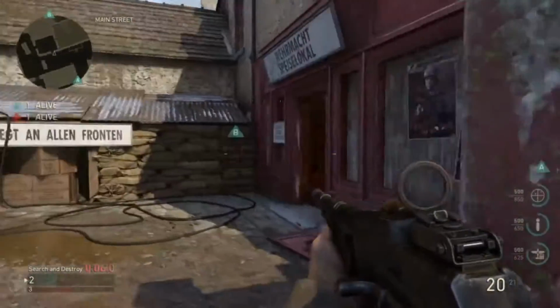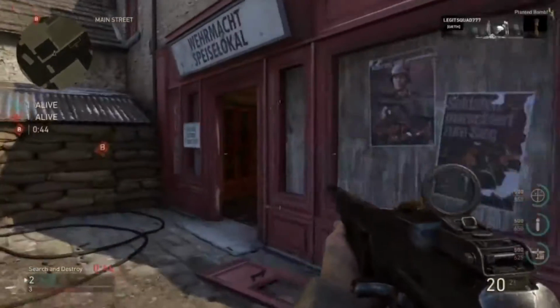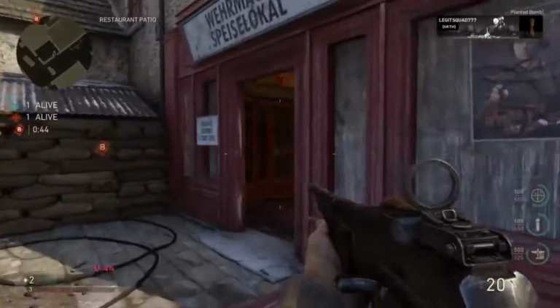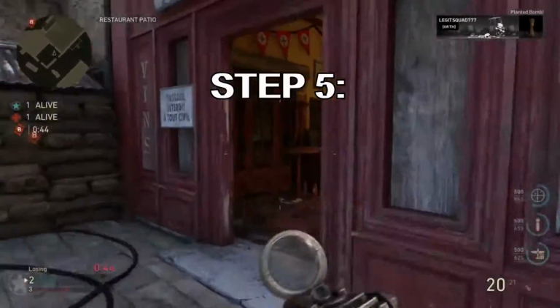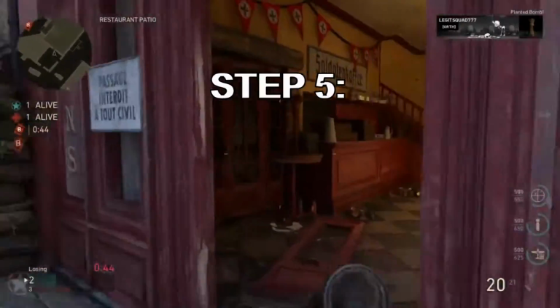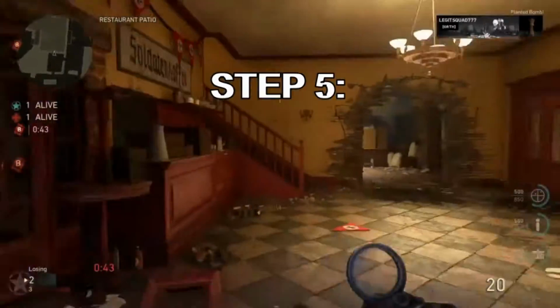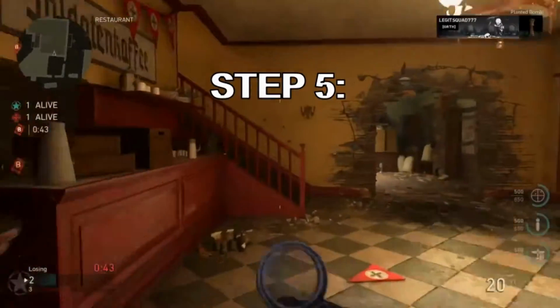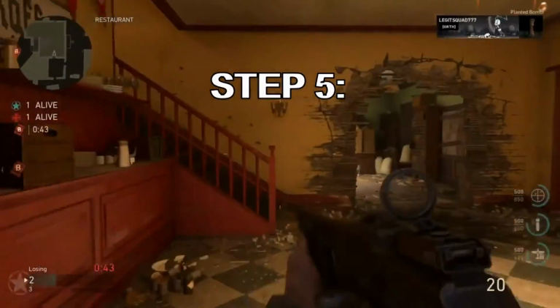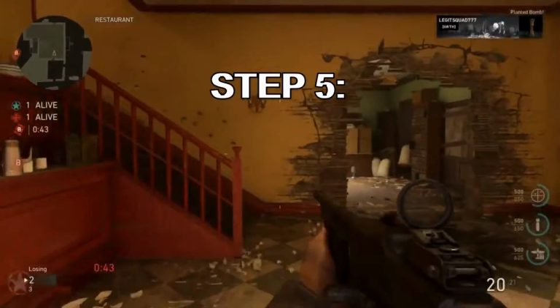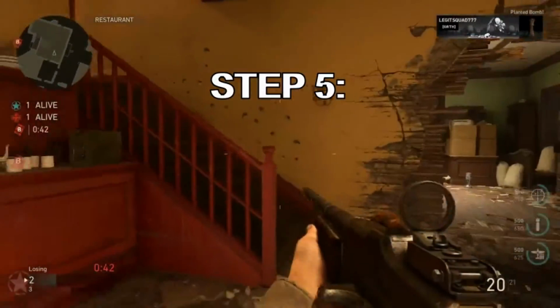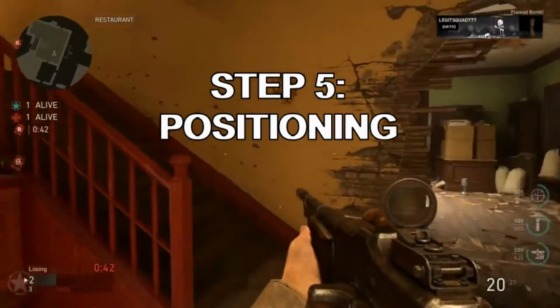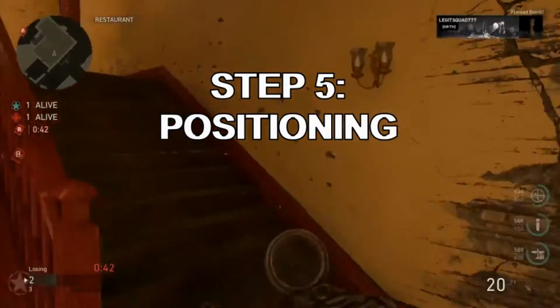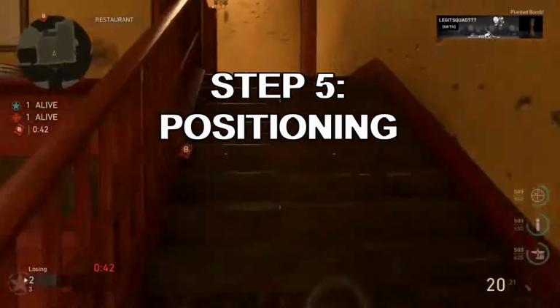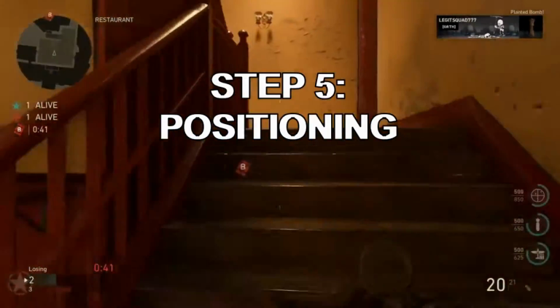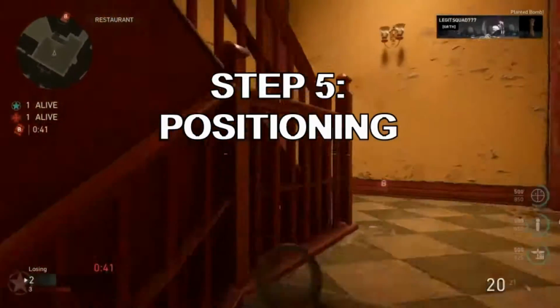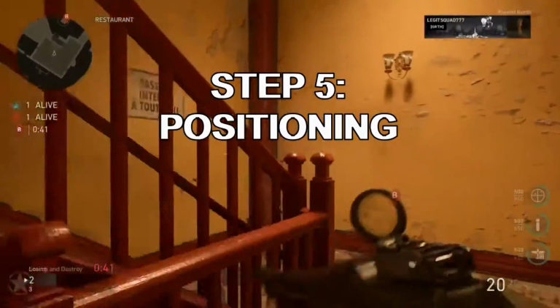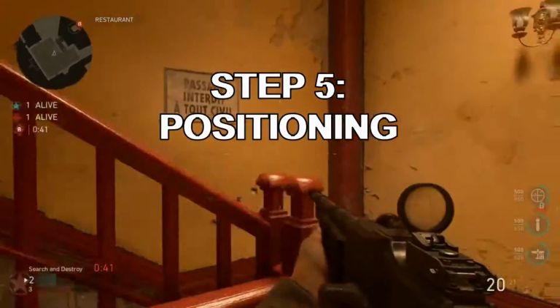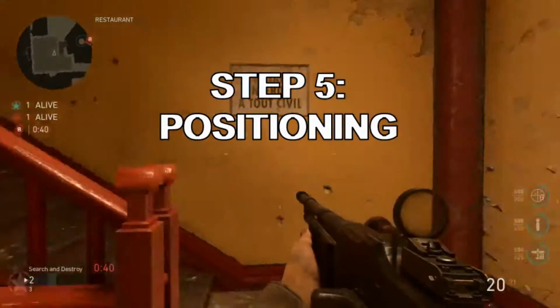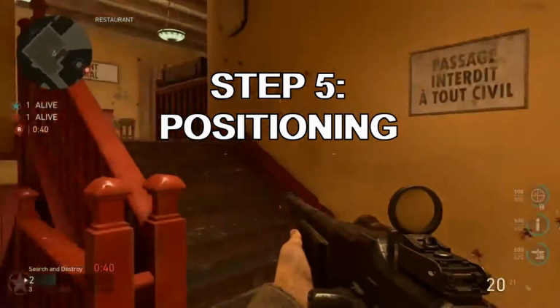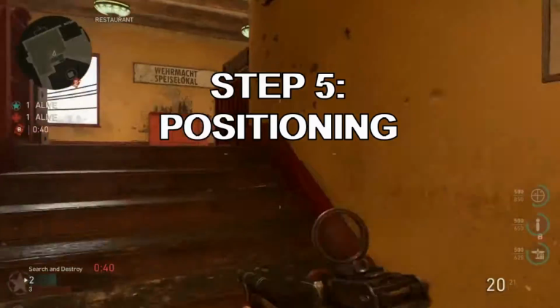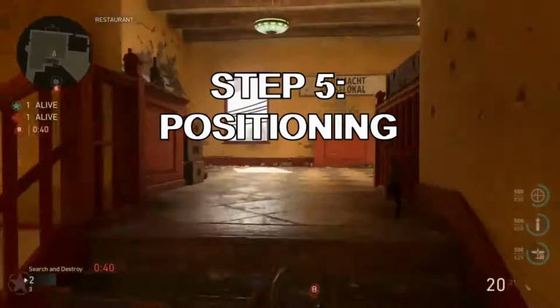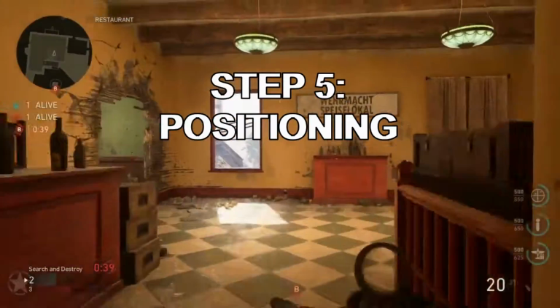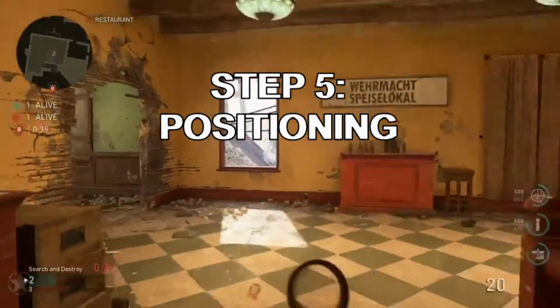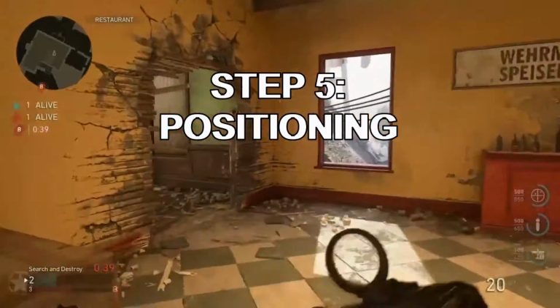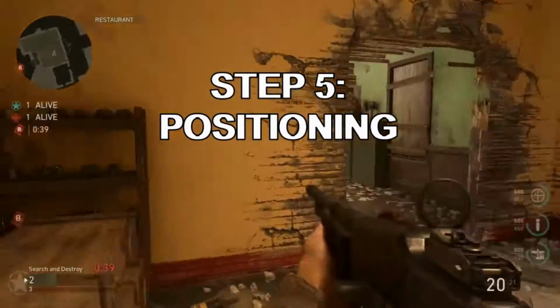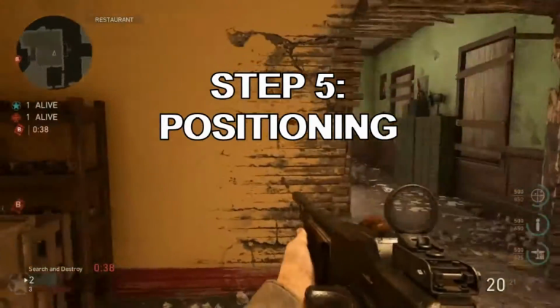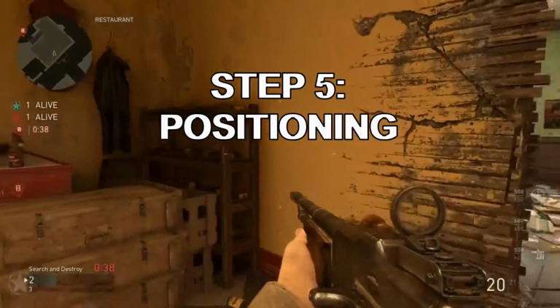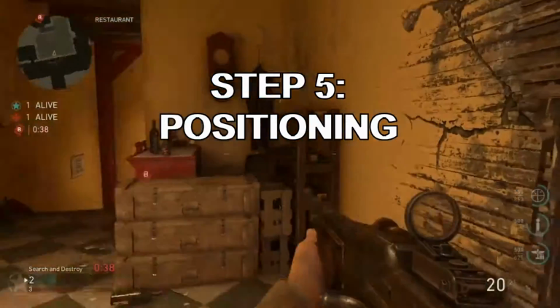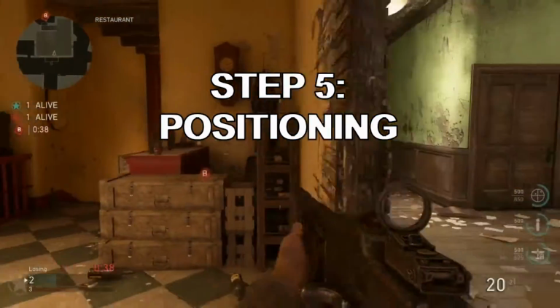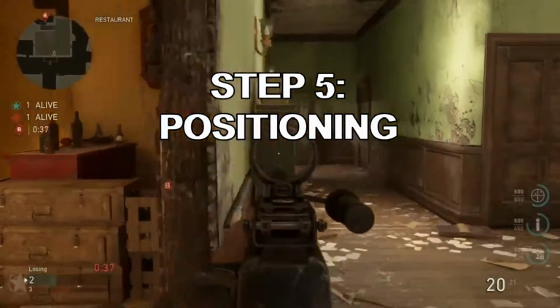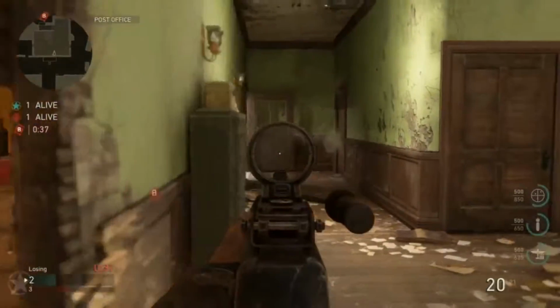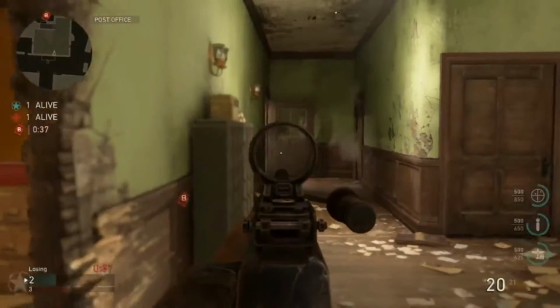This allows me to go to step 5, which is positioning. Set yourself up and take the odds. He's gonna want the high ground for the high vantage point.